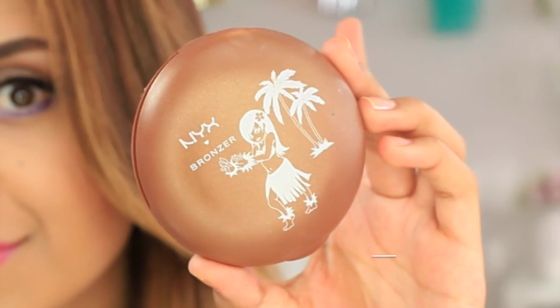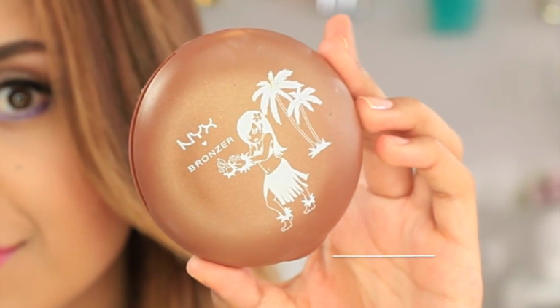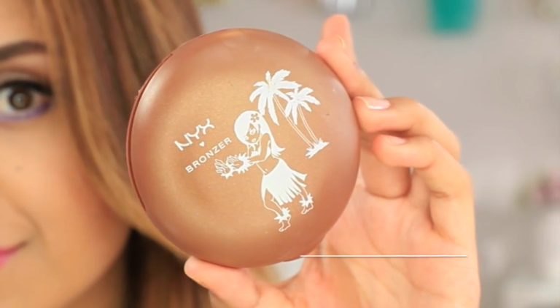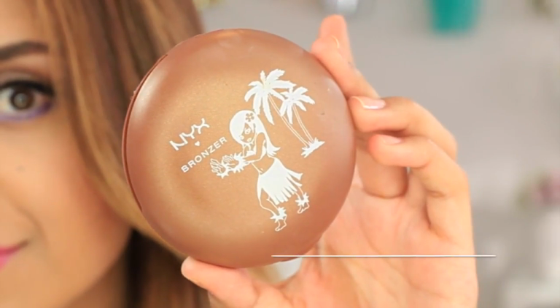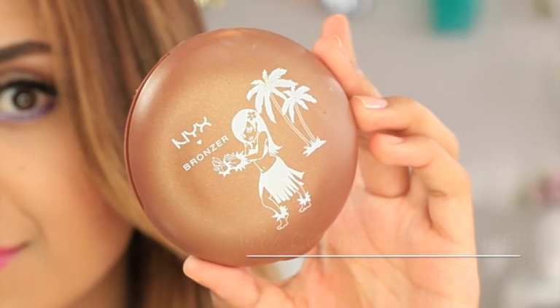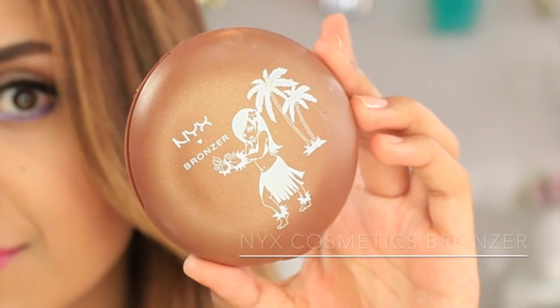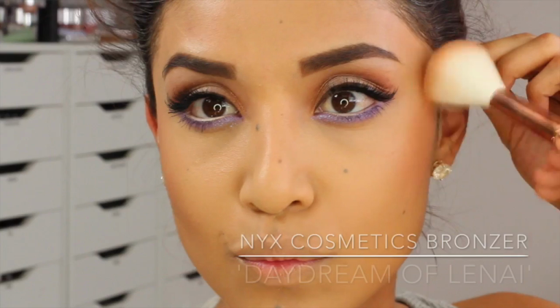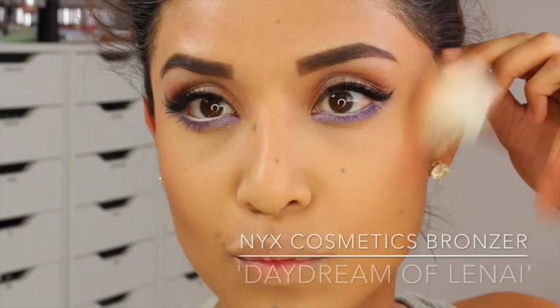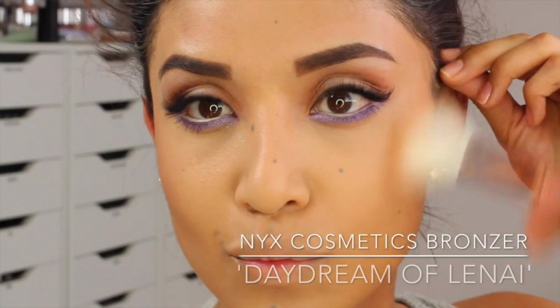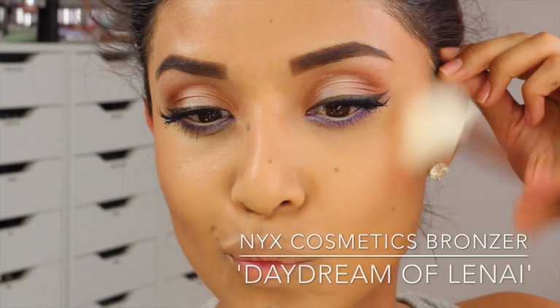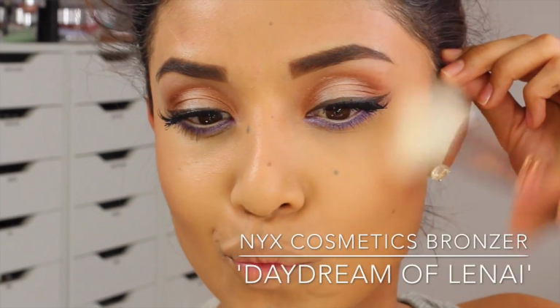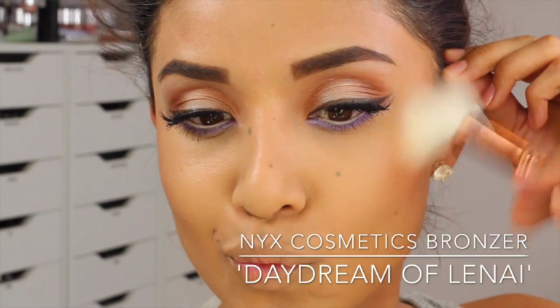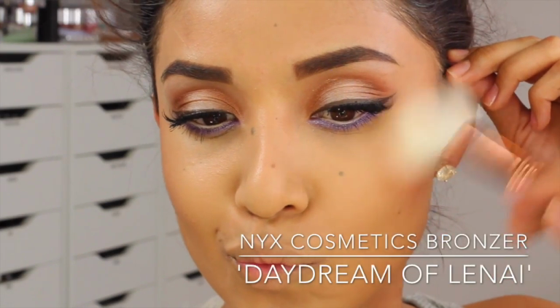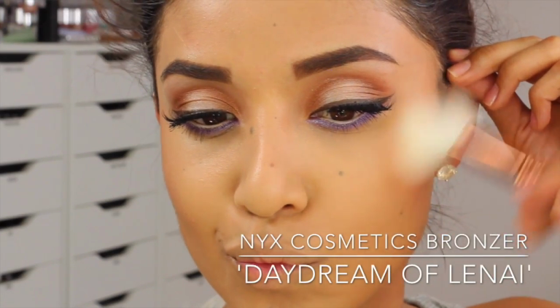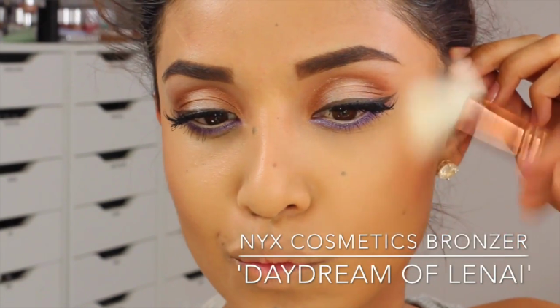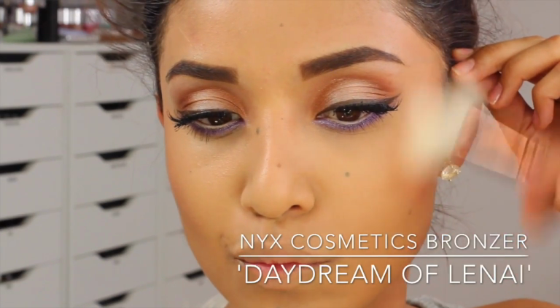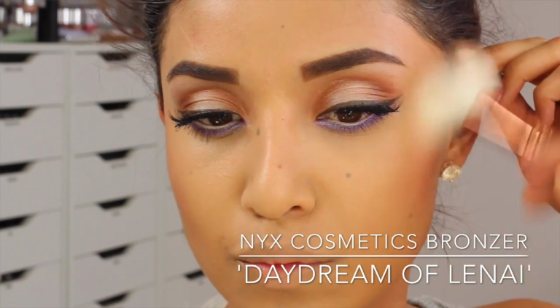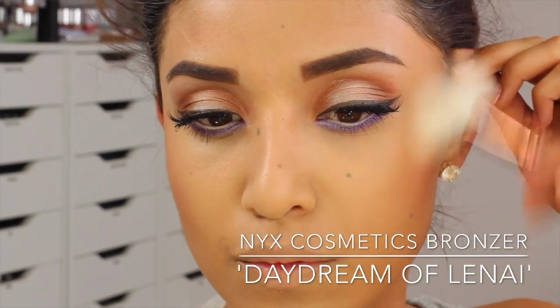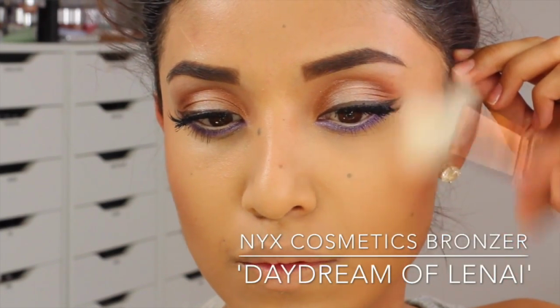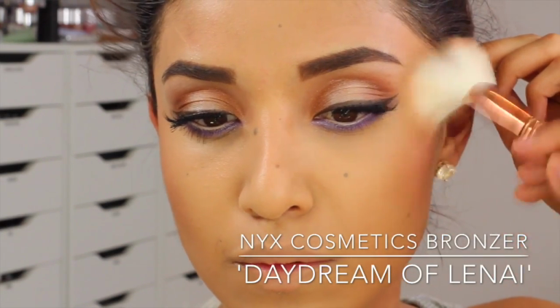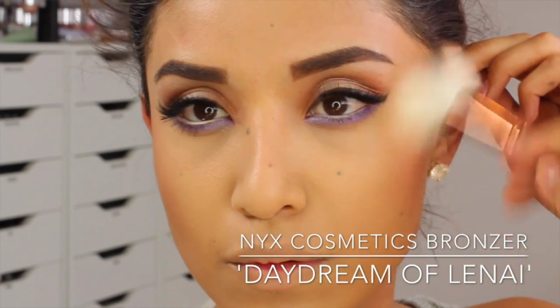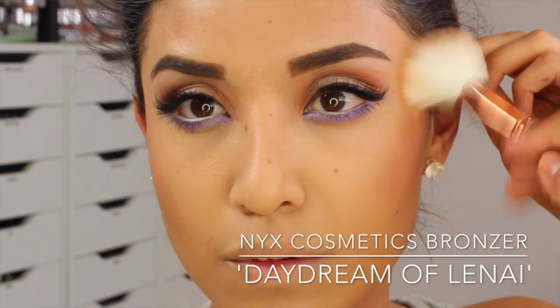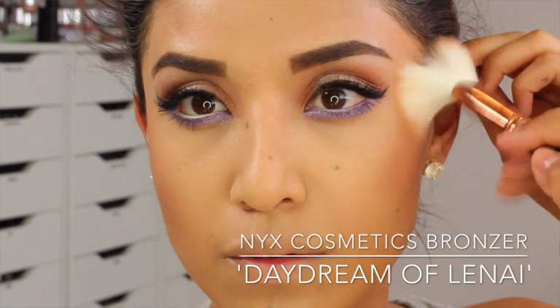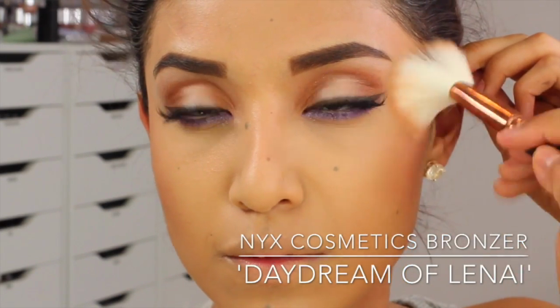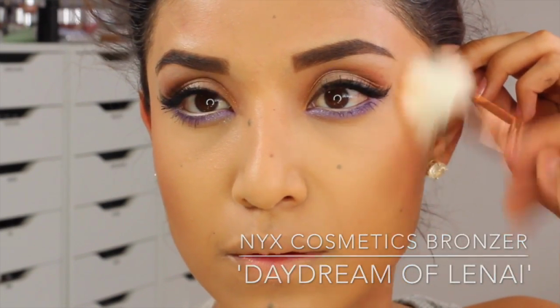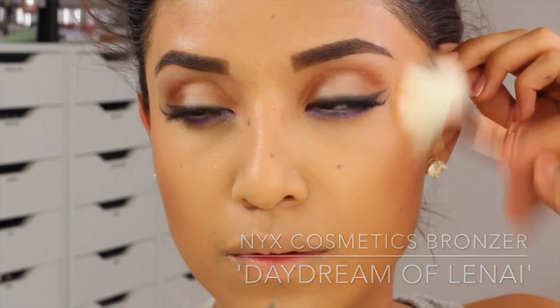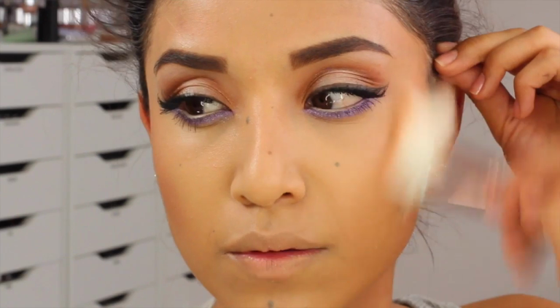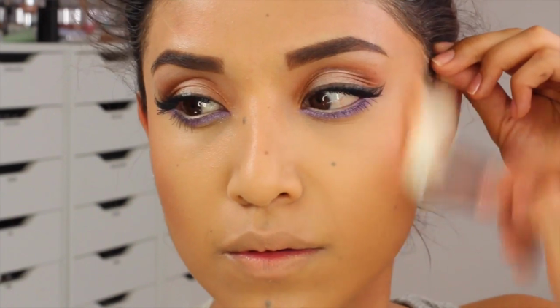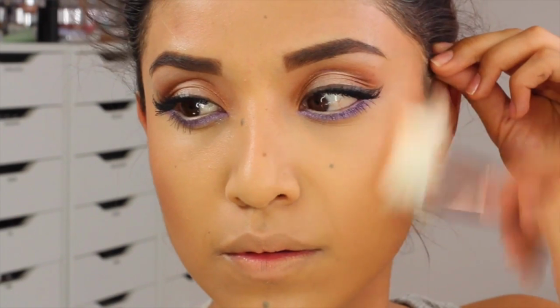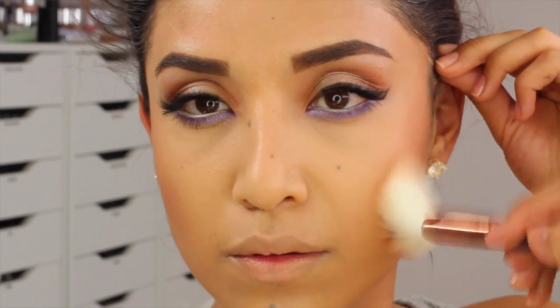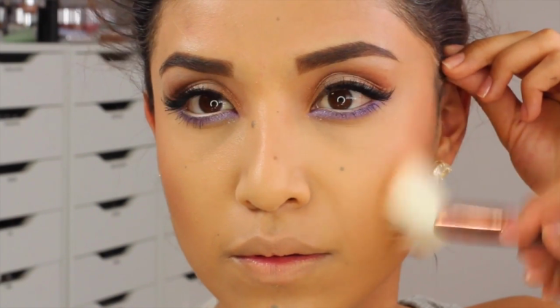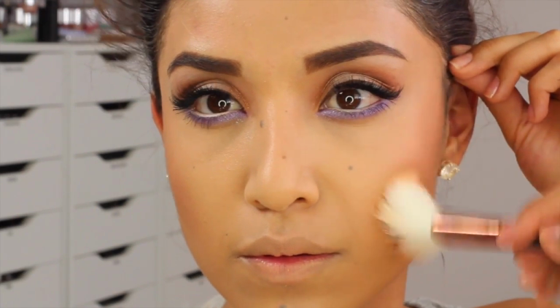I'm also going to add a little bit of color to my face using a bronzer. This one is Daydream of Lanai, and I'm just going to really buff that into my skin.